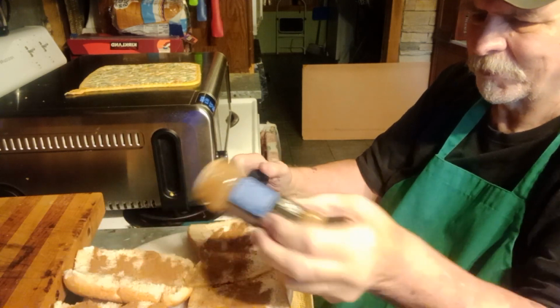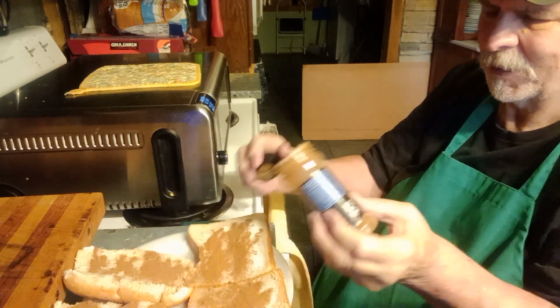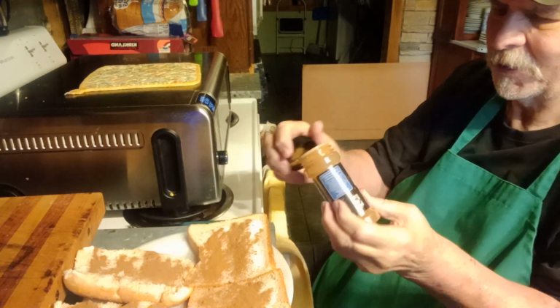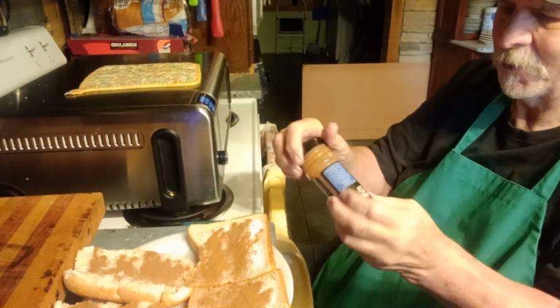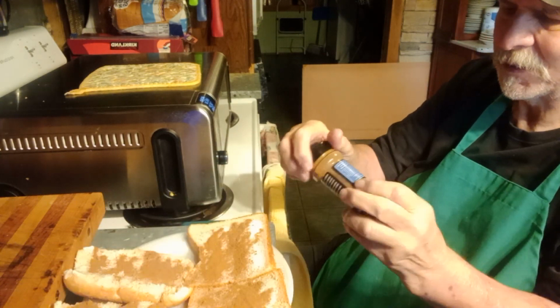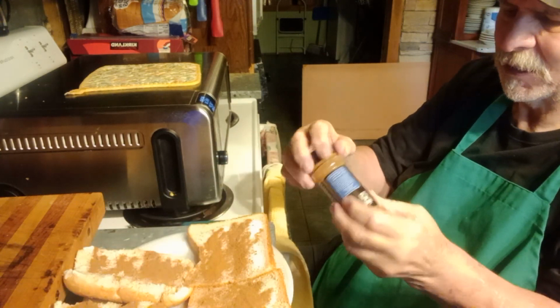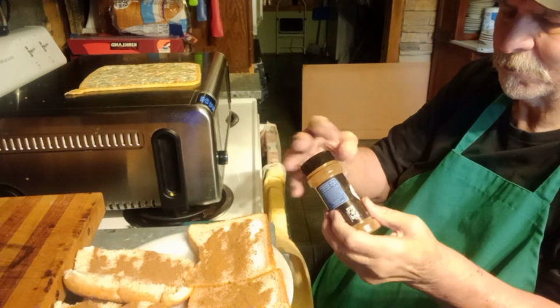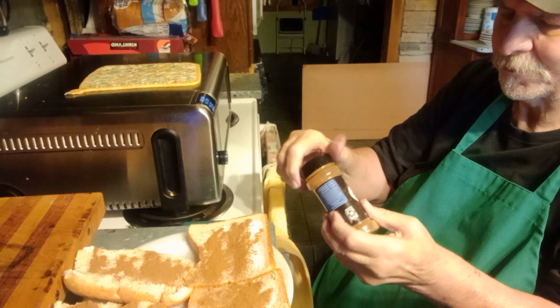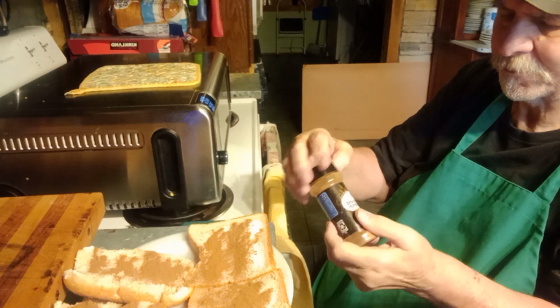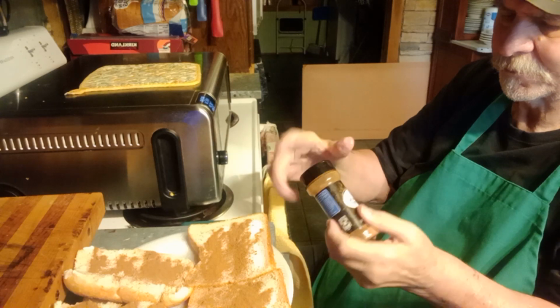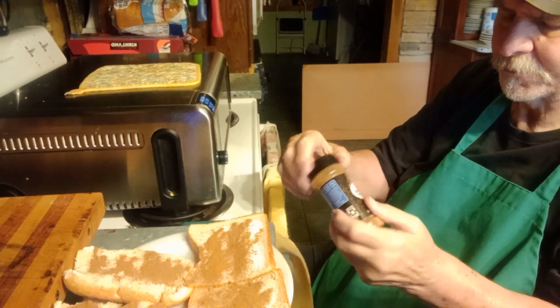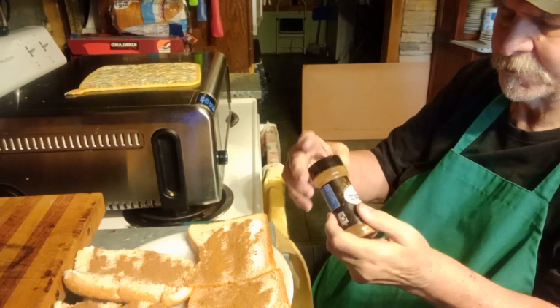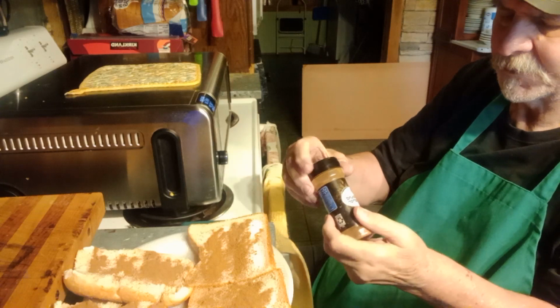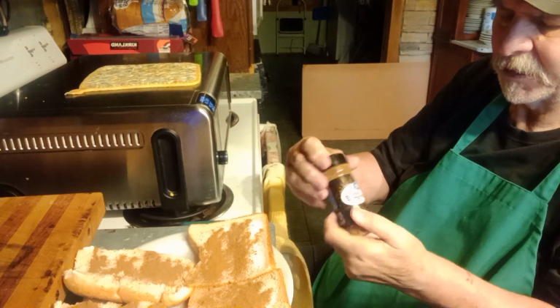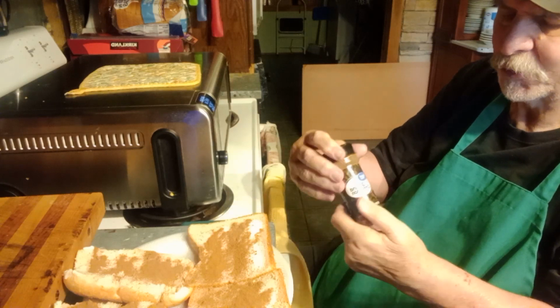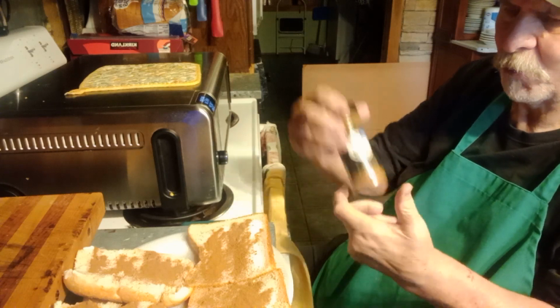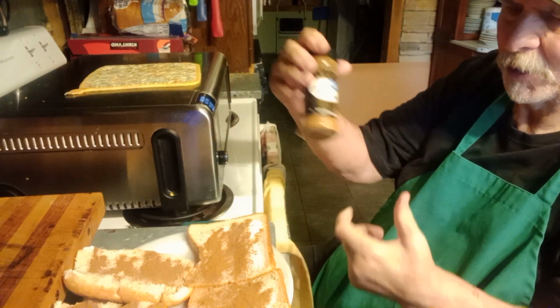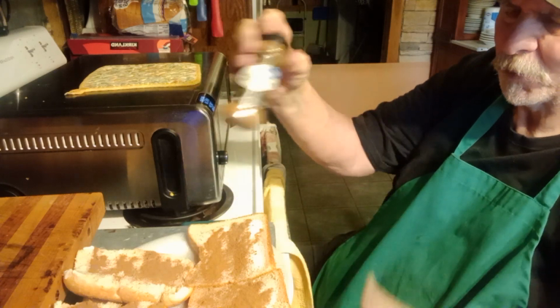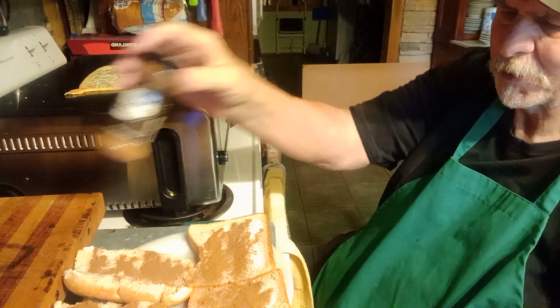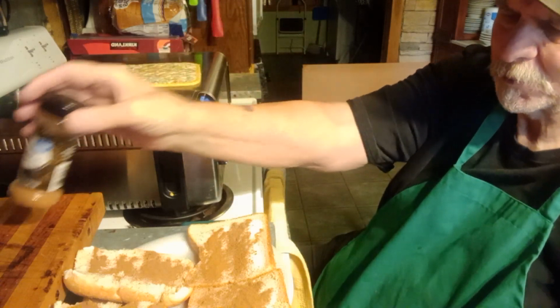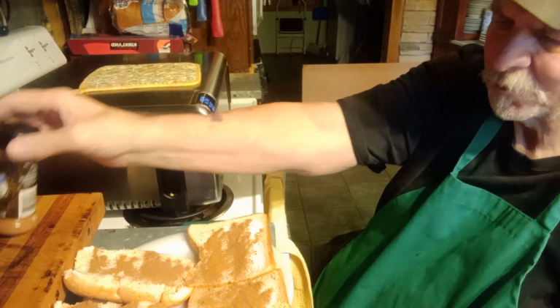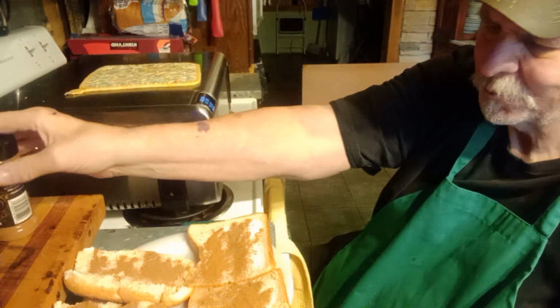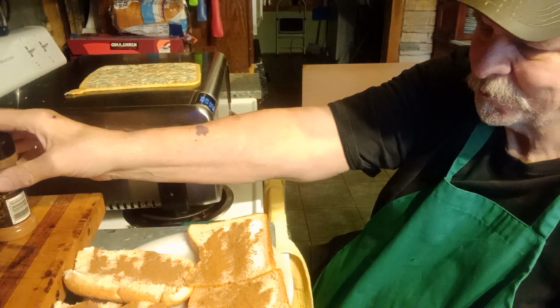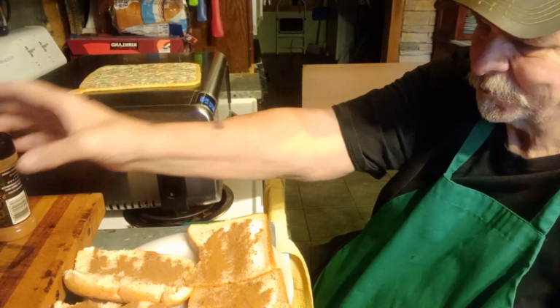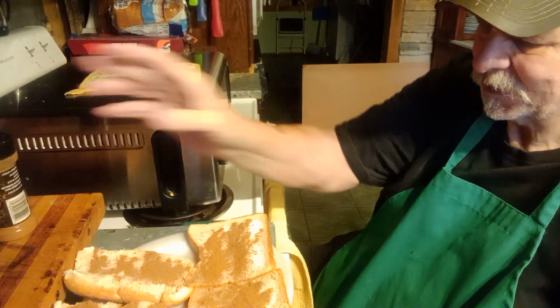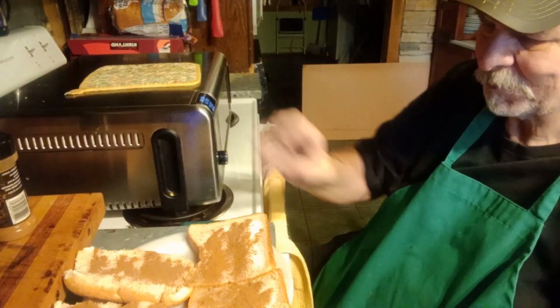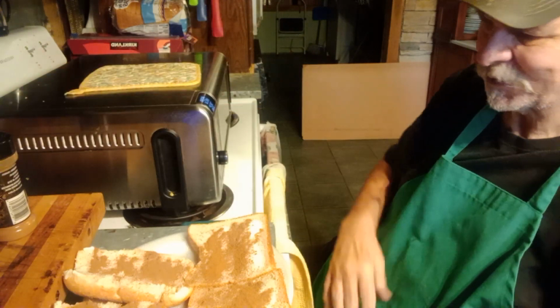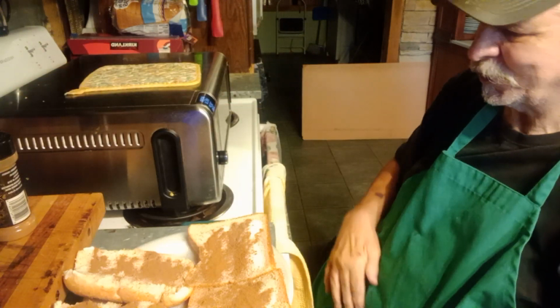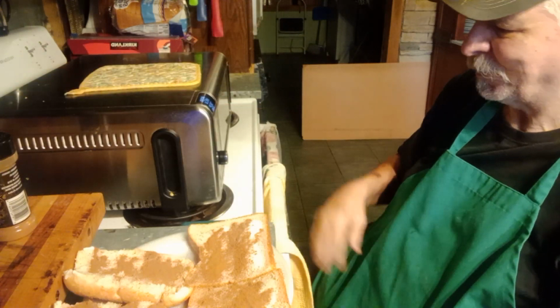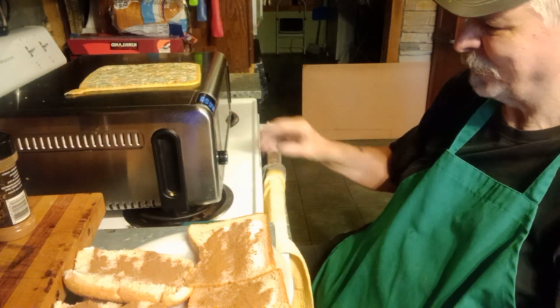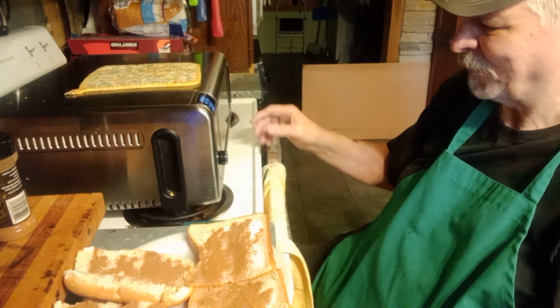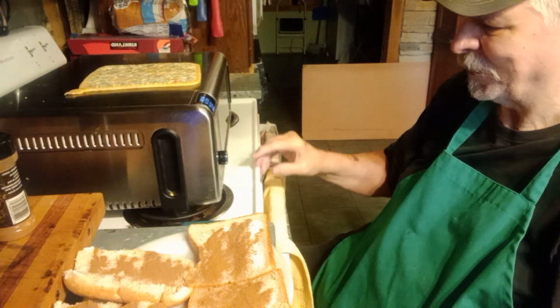There you go, that's it. Thank goodness for Wally World — you can get spices cheap enough that way.